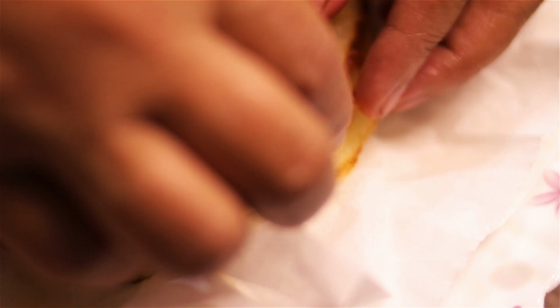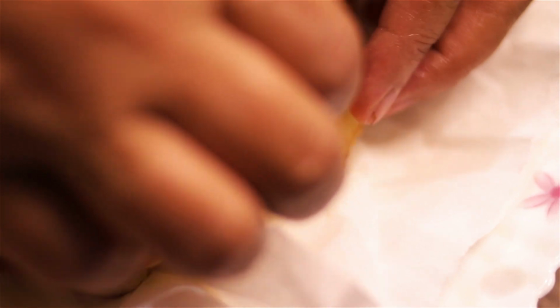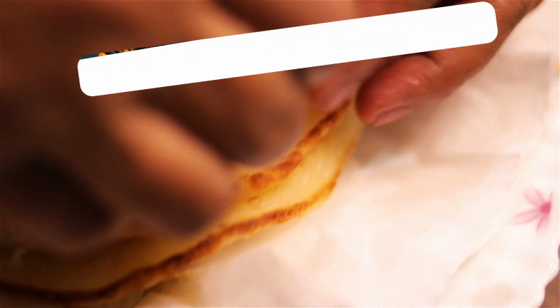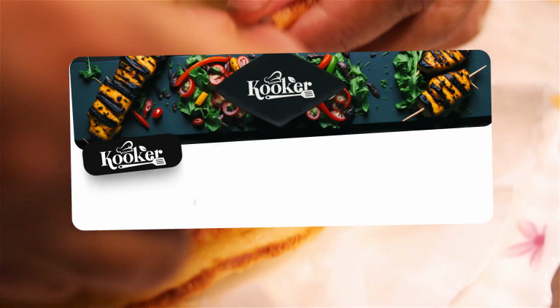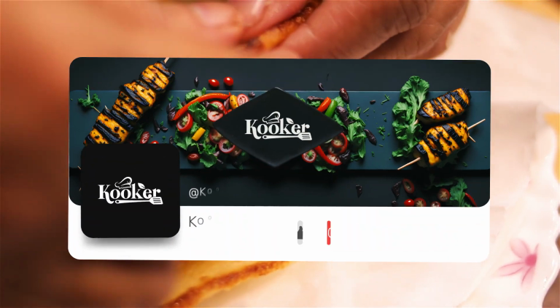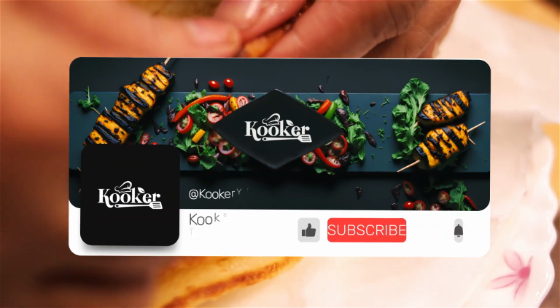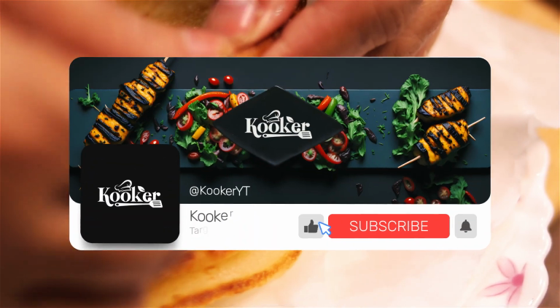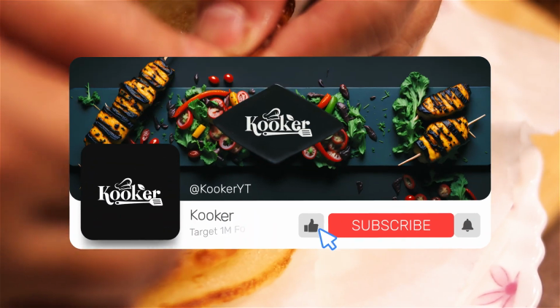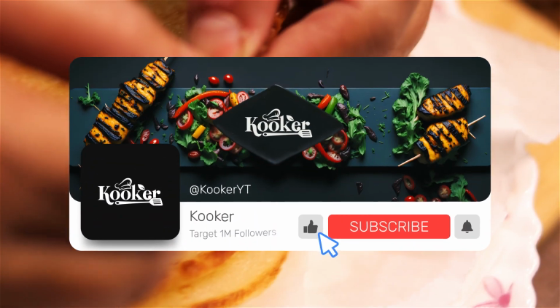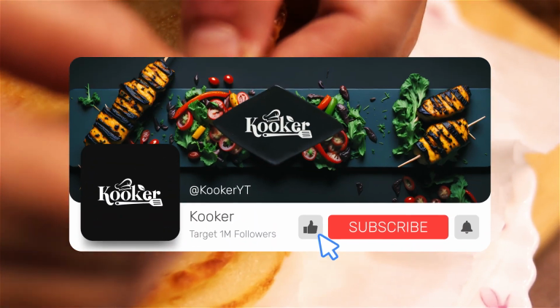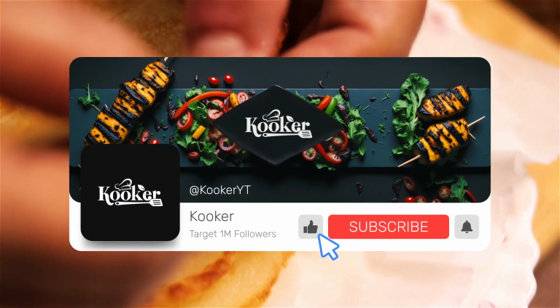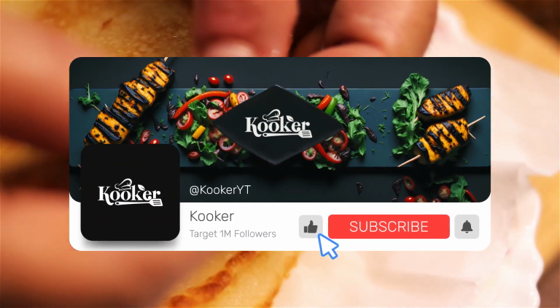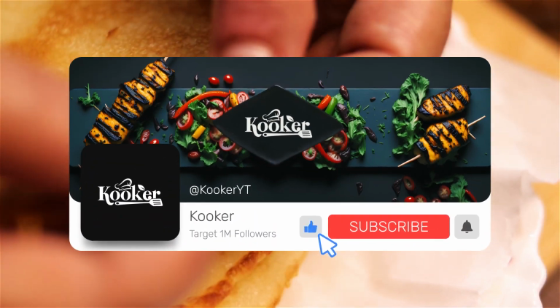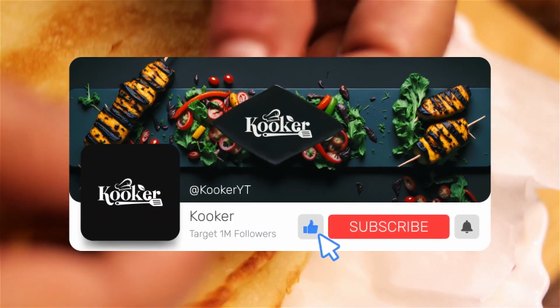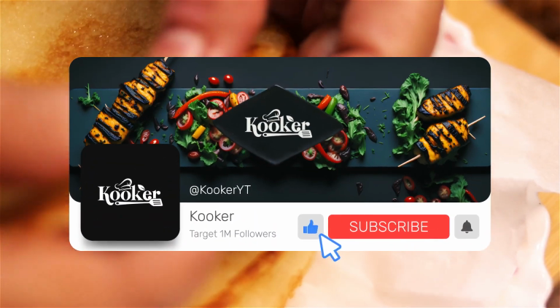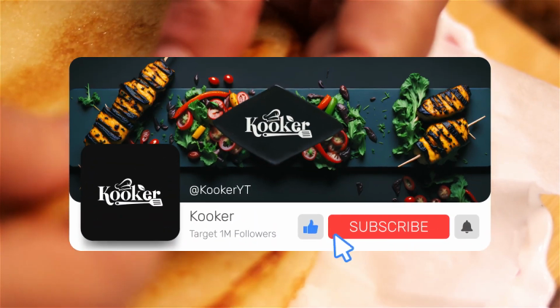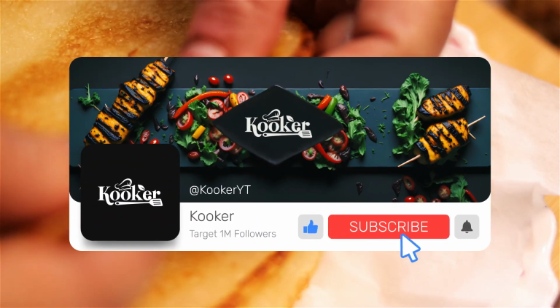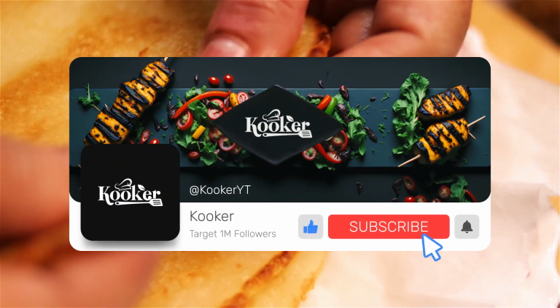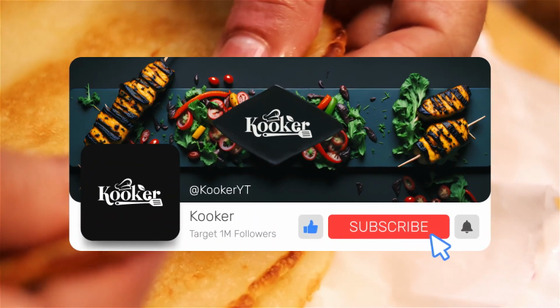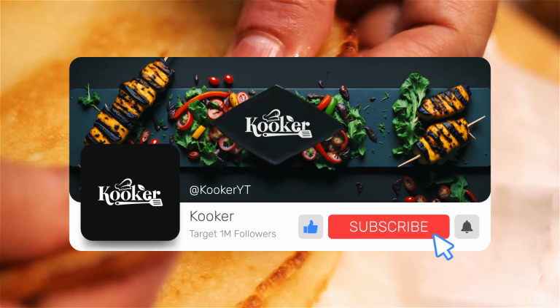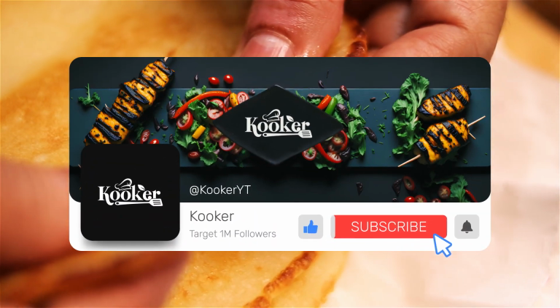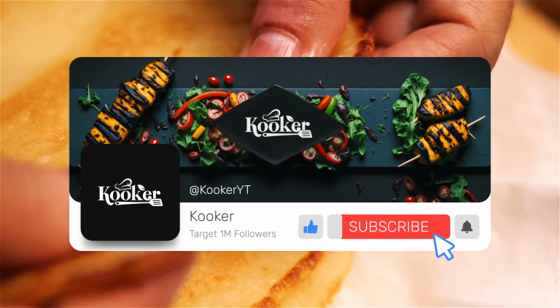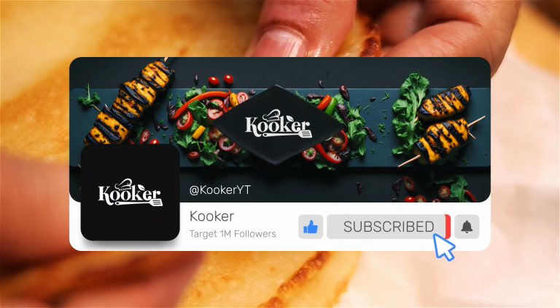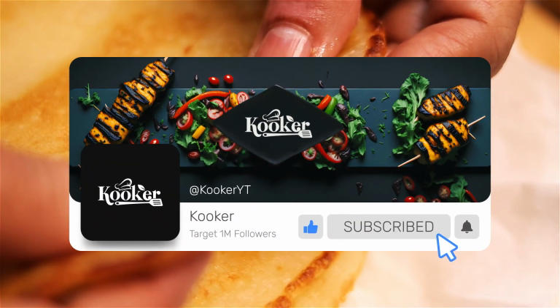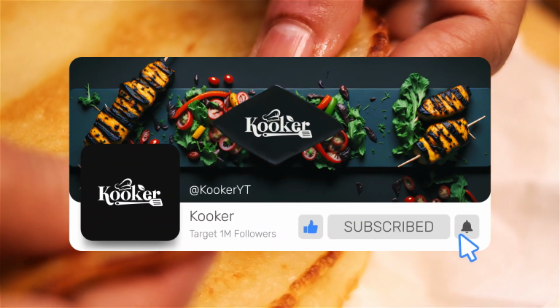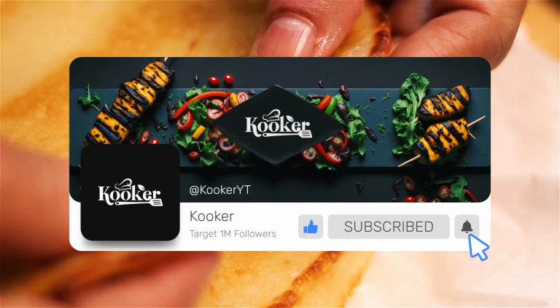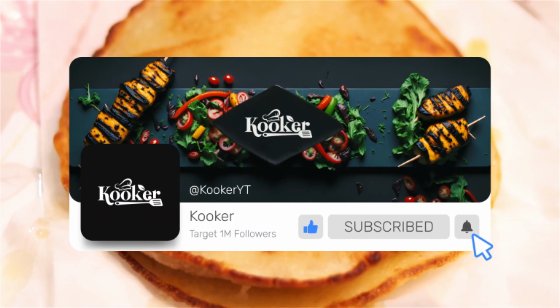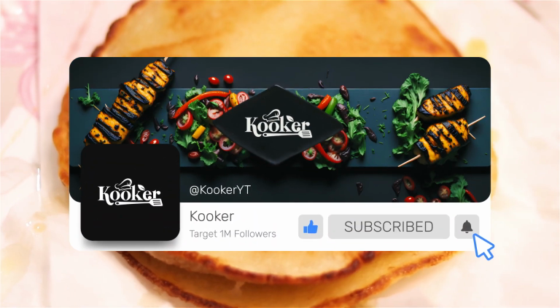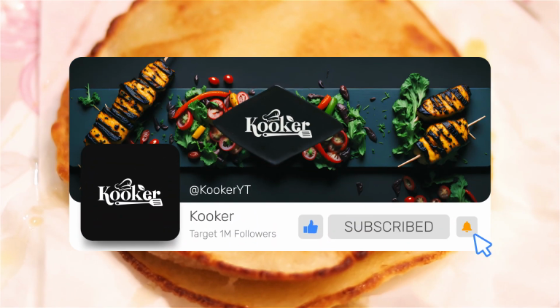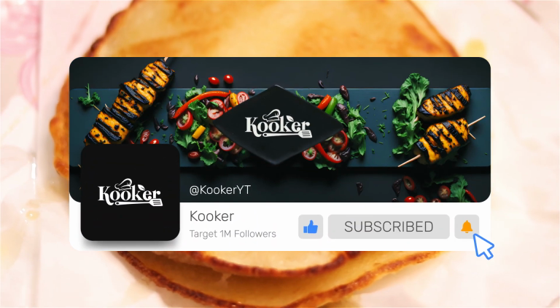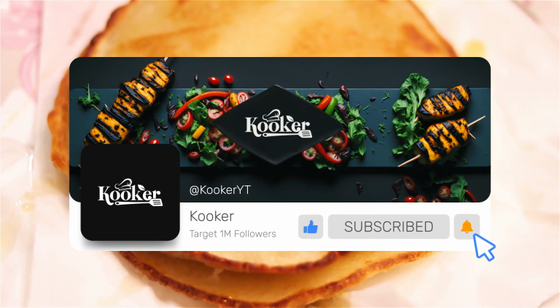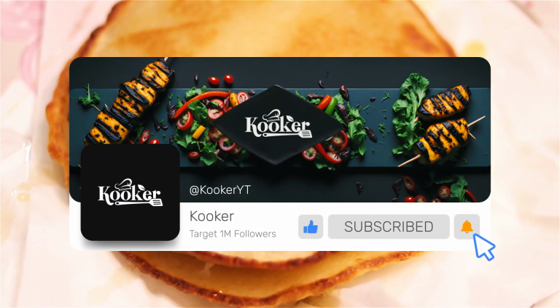Before starting our recipe, please like, share, and subscribe to our channel.